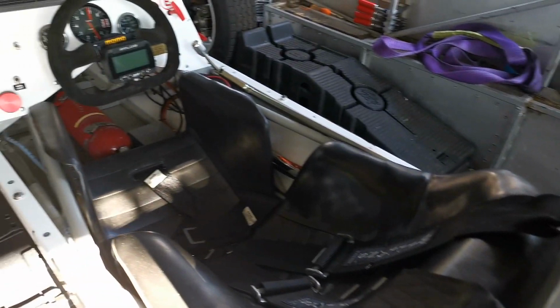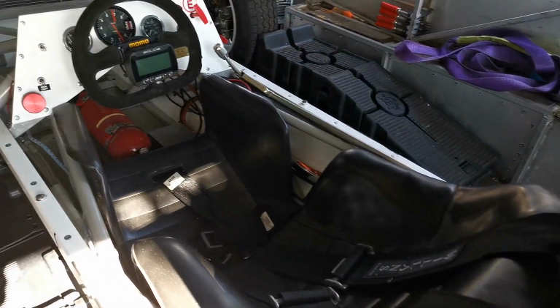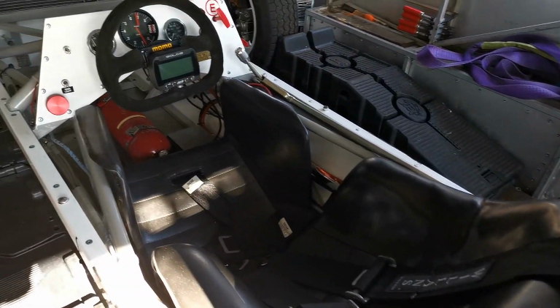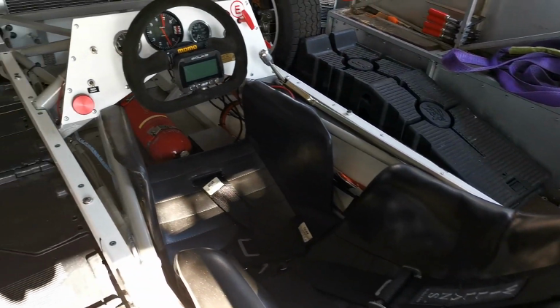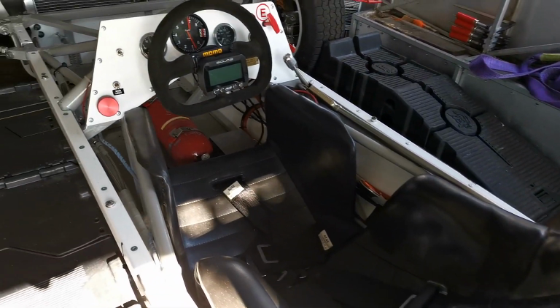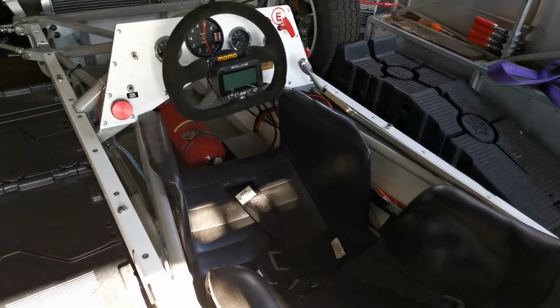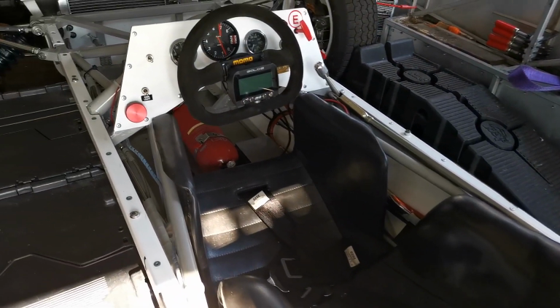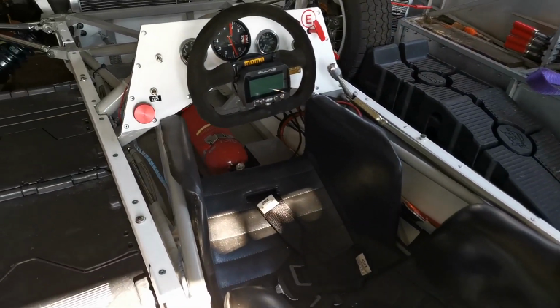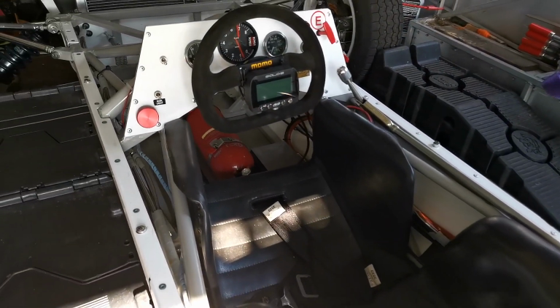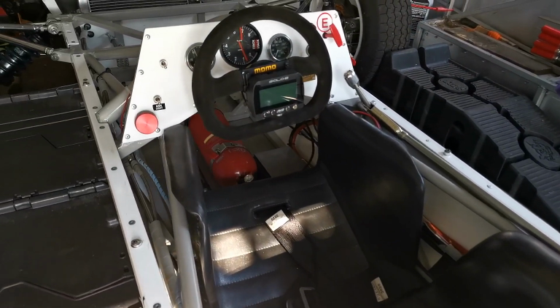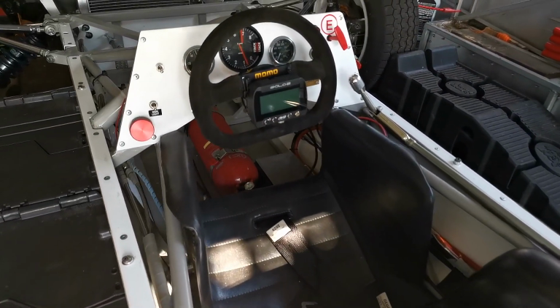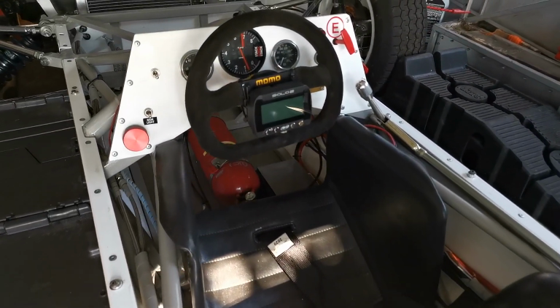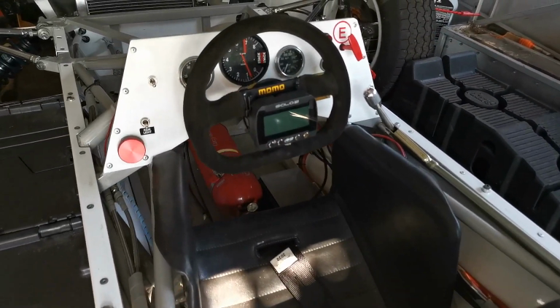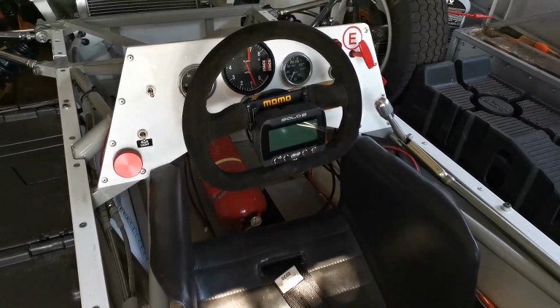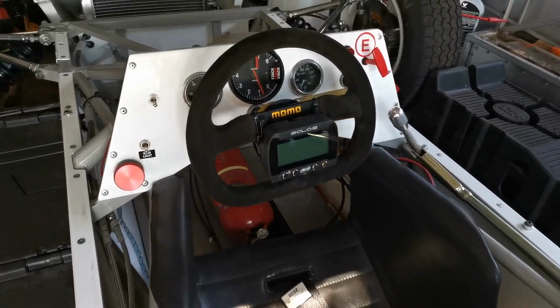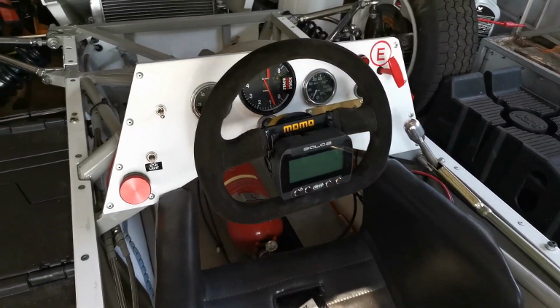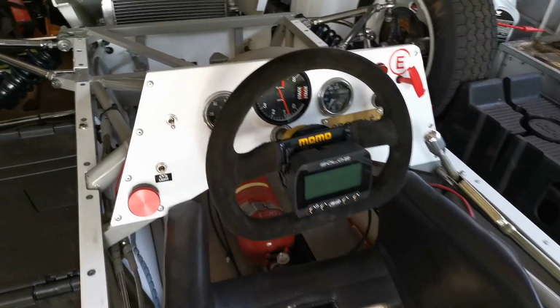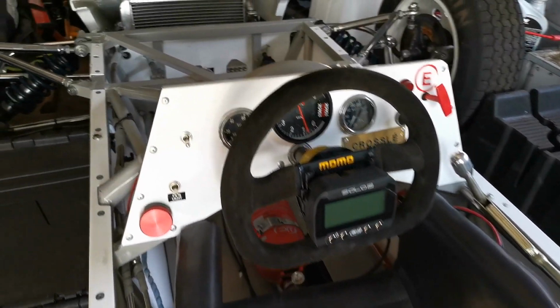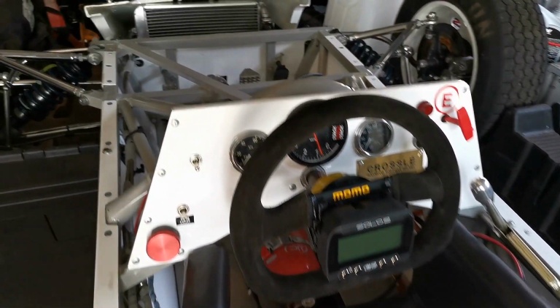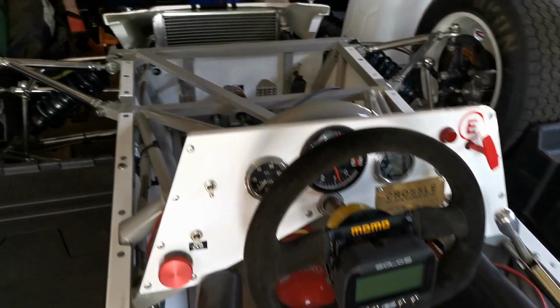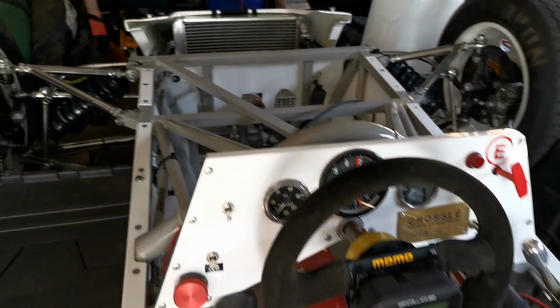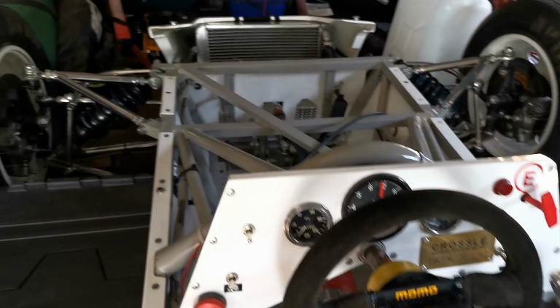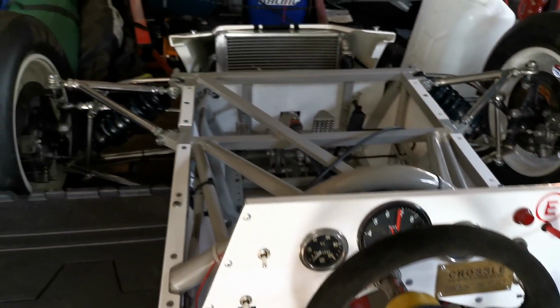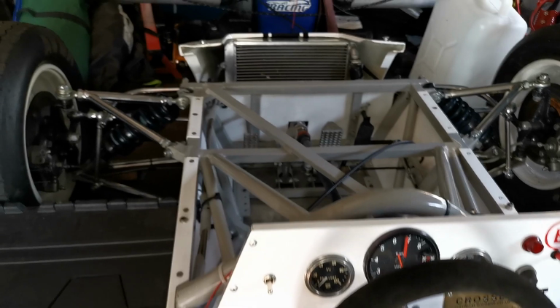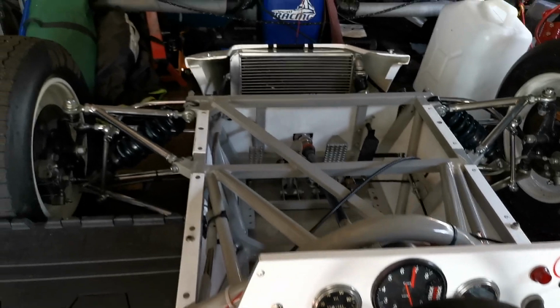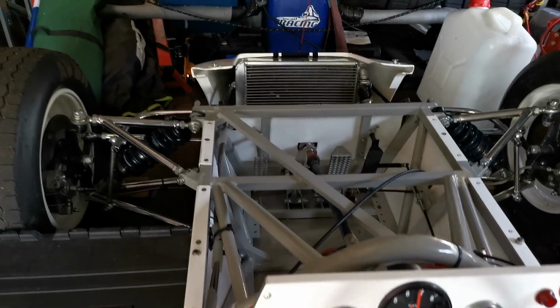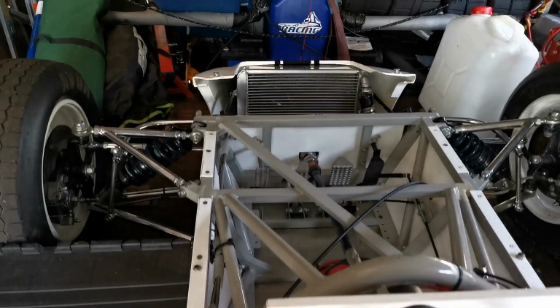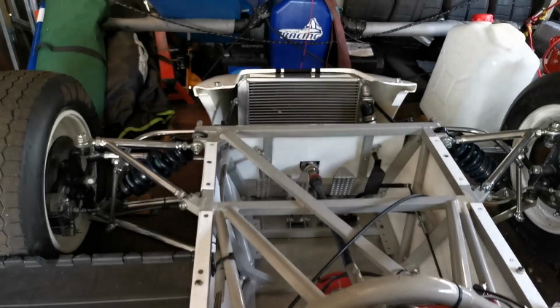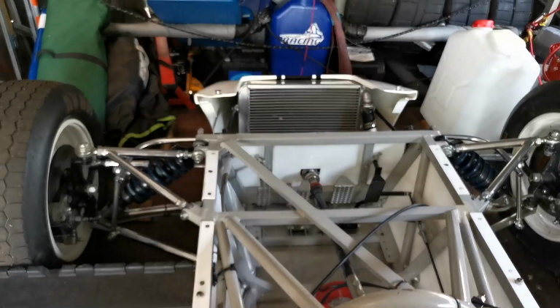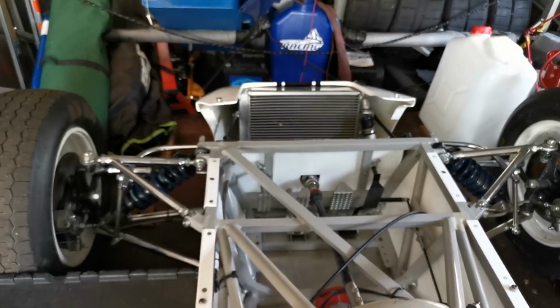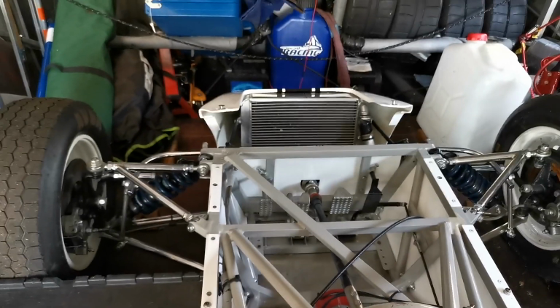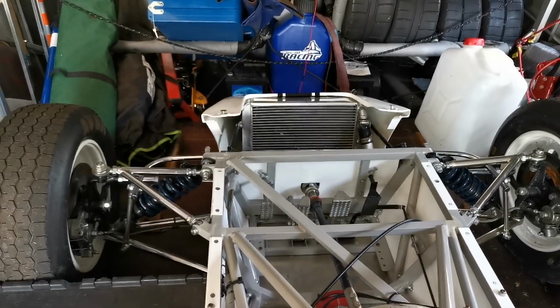And this is where I sit. Very straightforward and simple car.